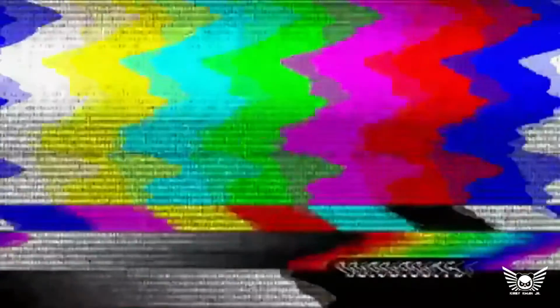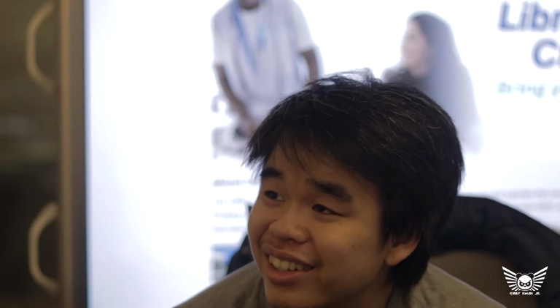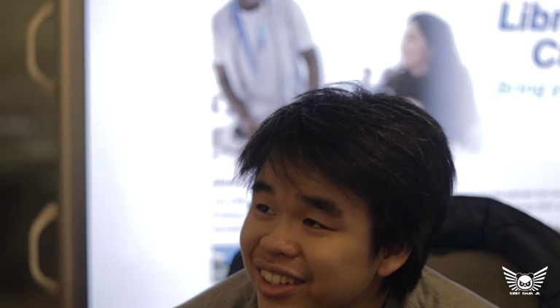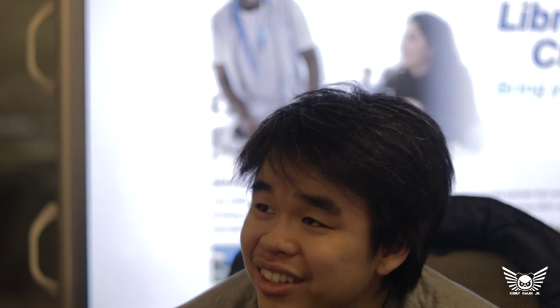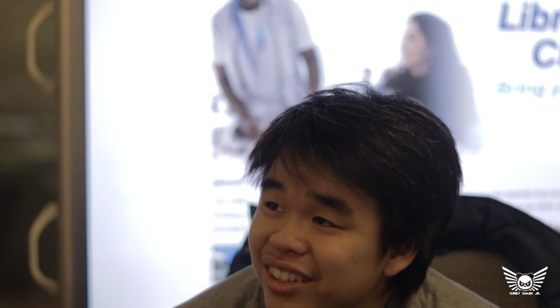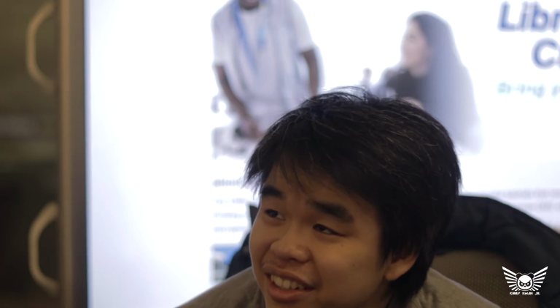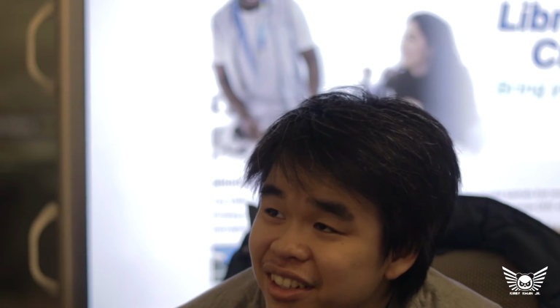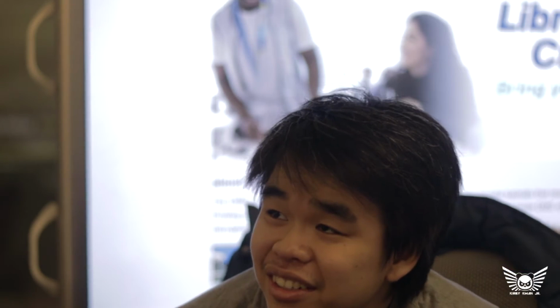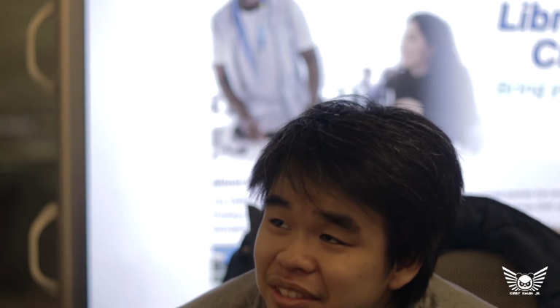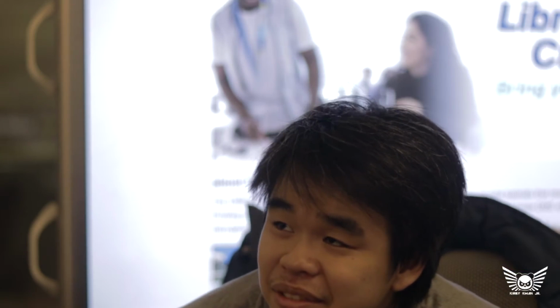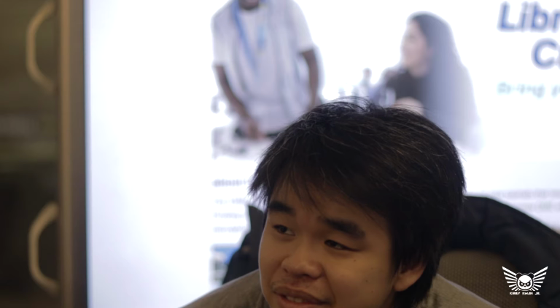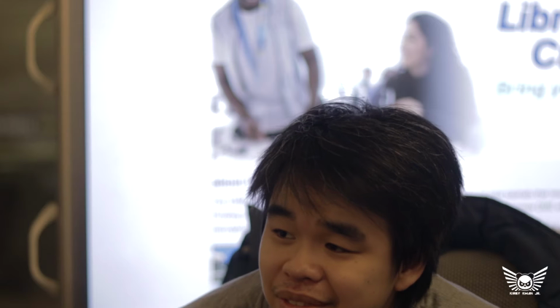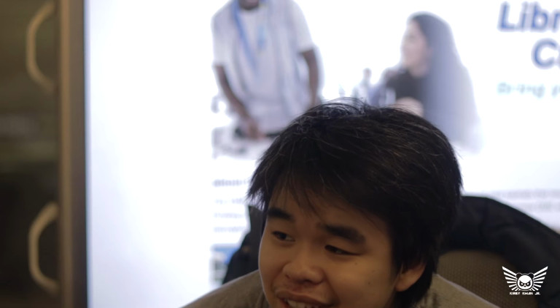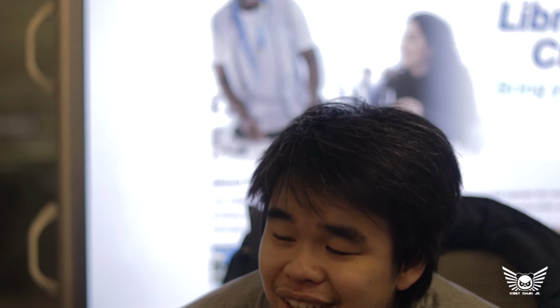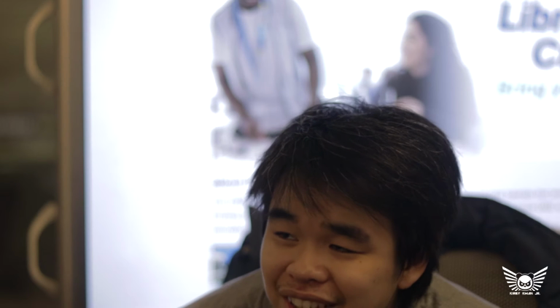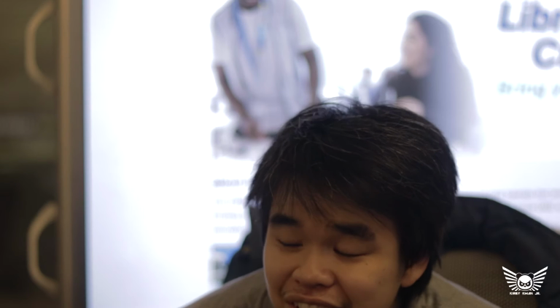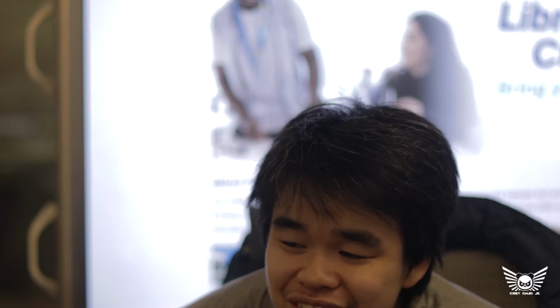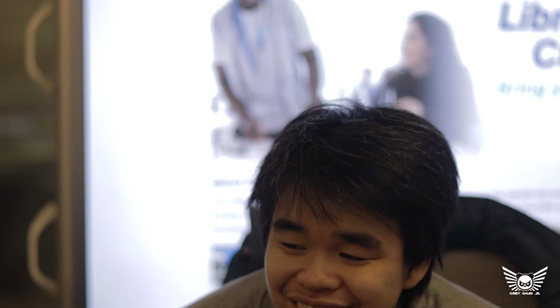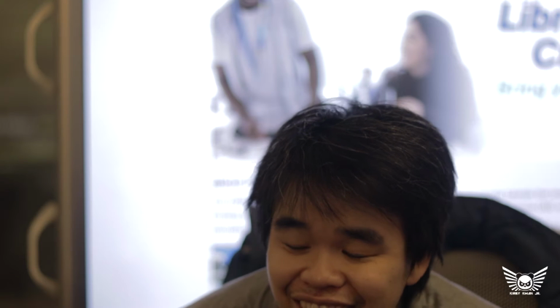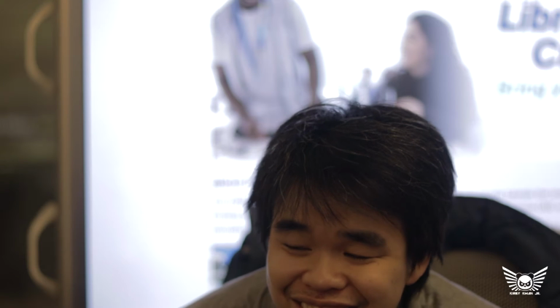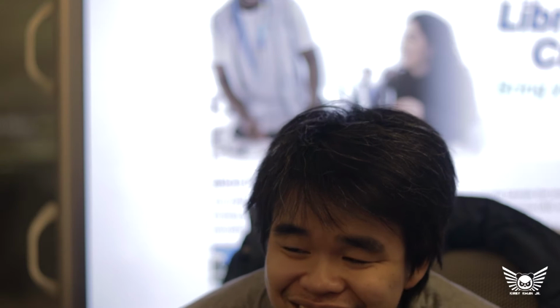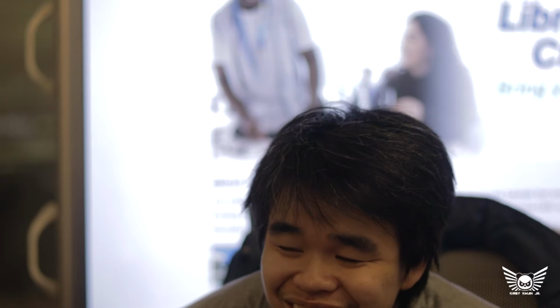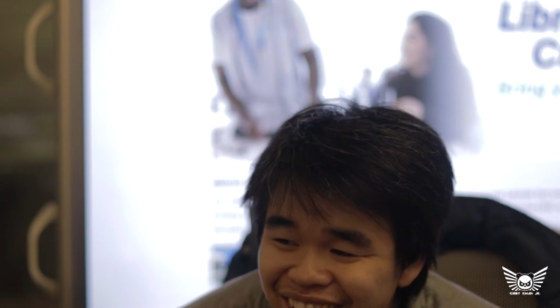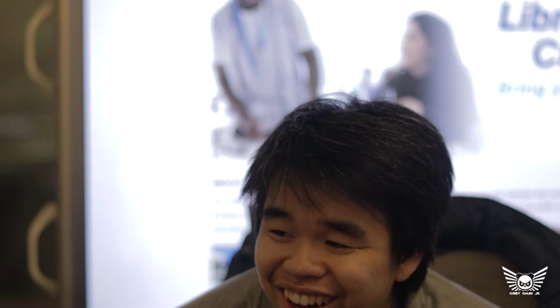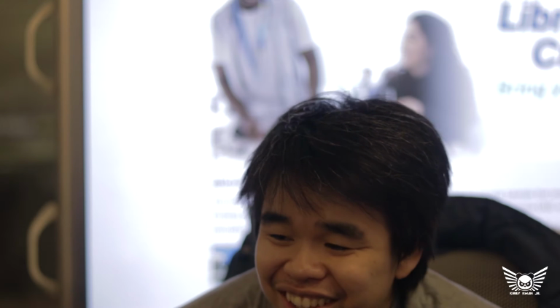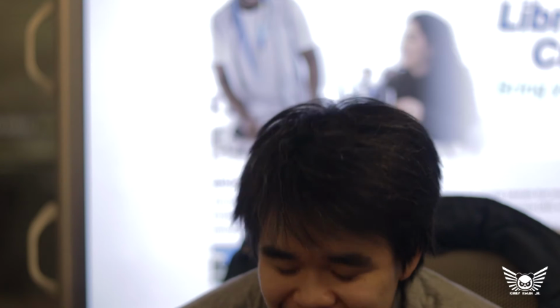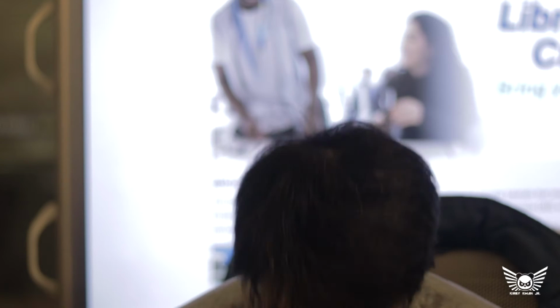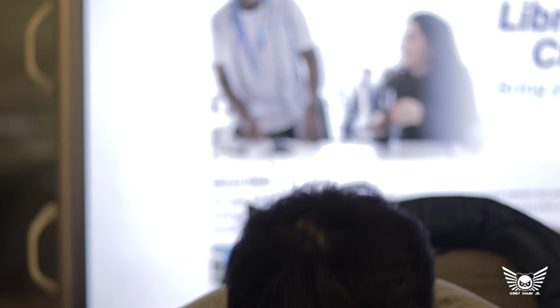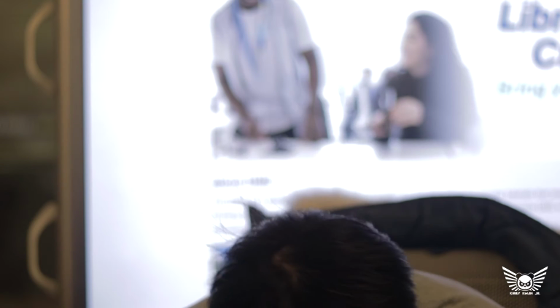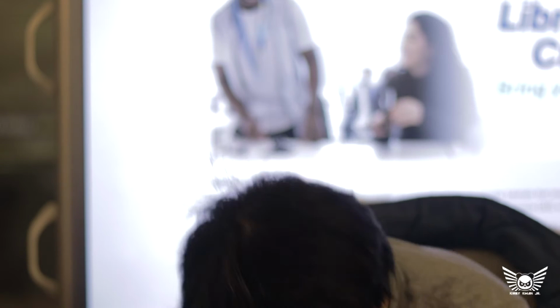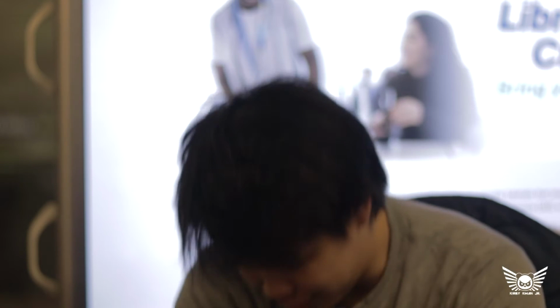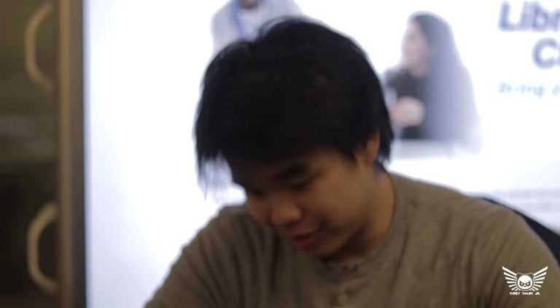Did you see that? I think it is just an off day. Did you see that? Yes. Okay. I think it is just an off day. Anyways.